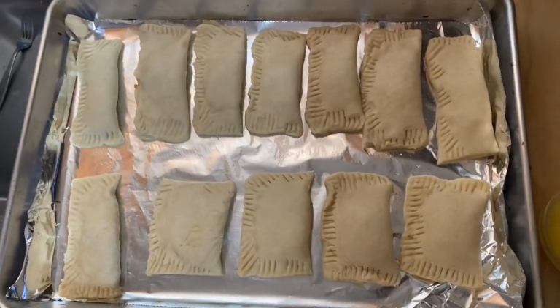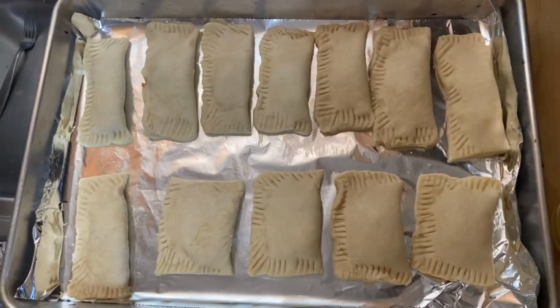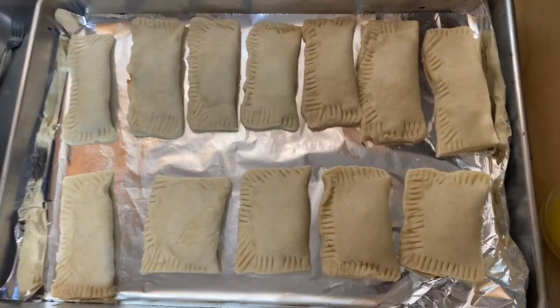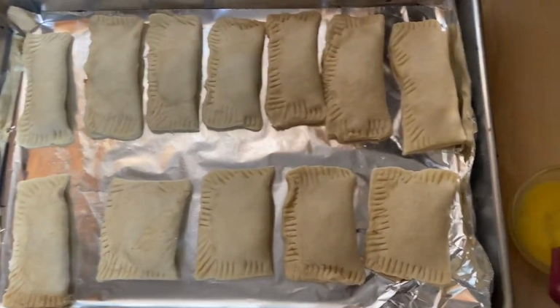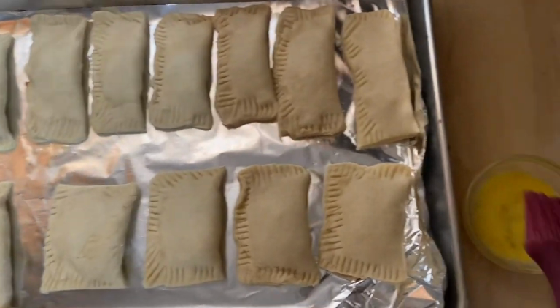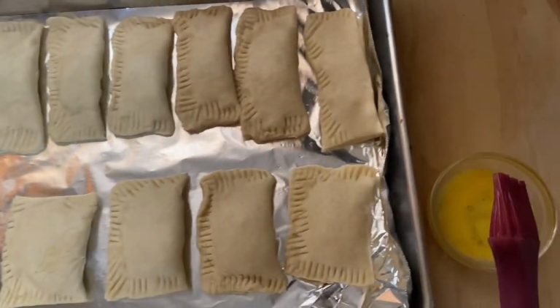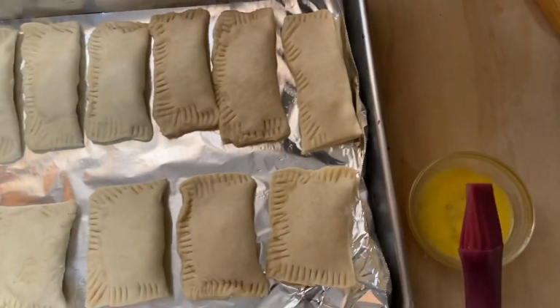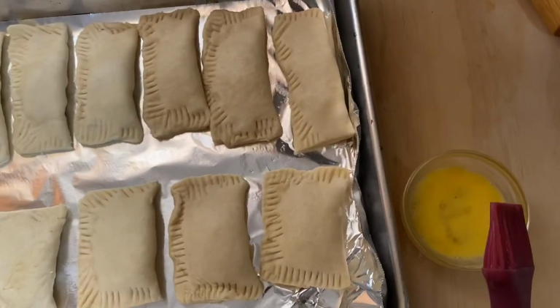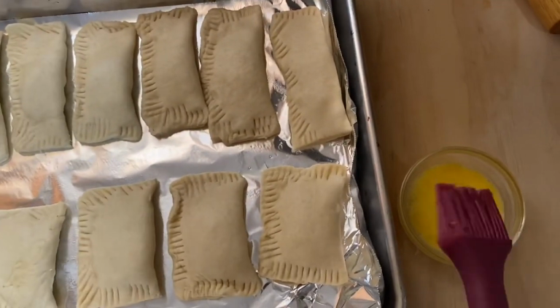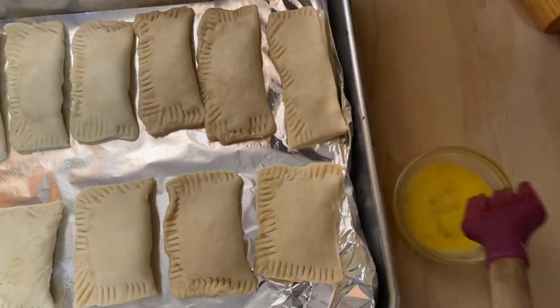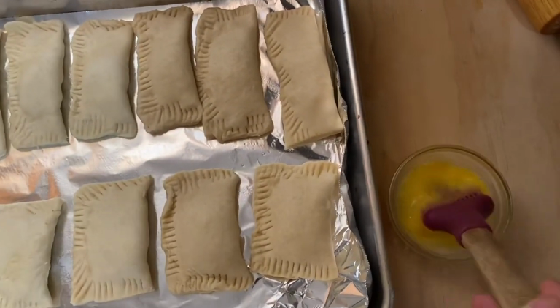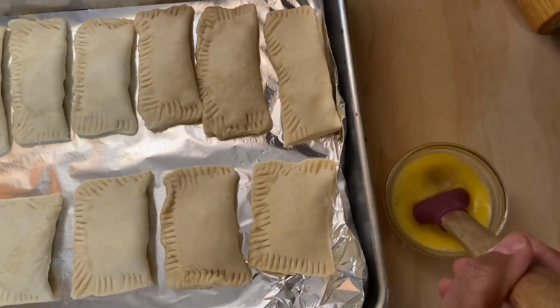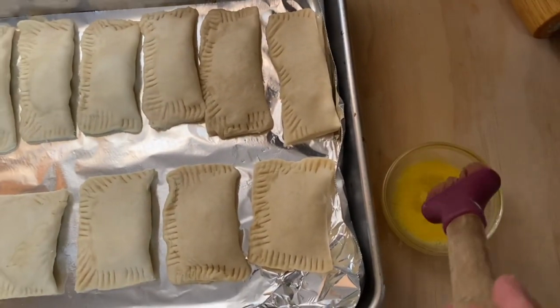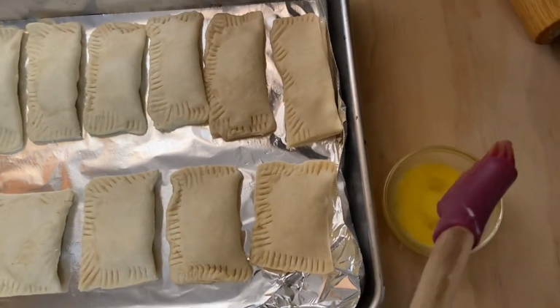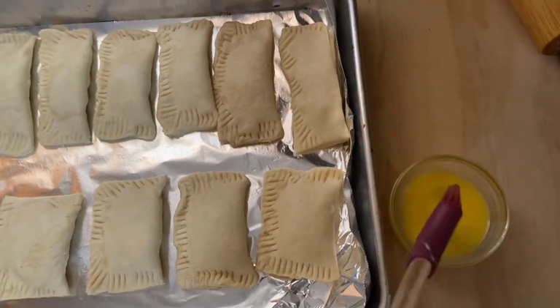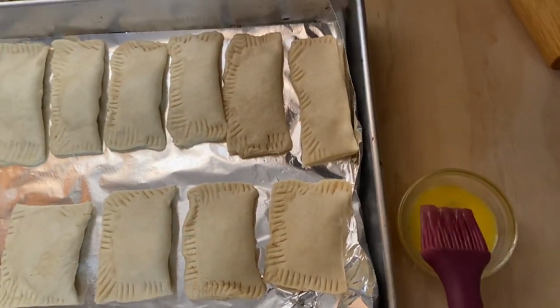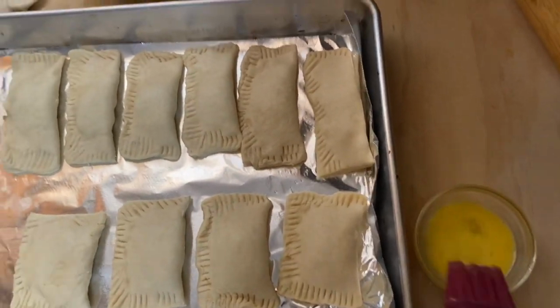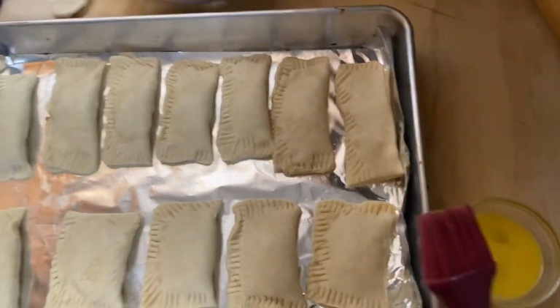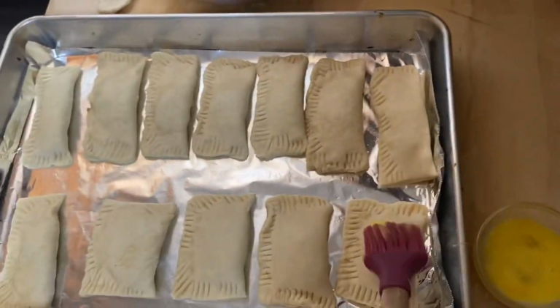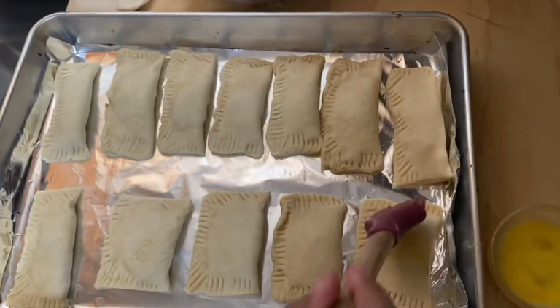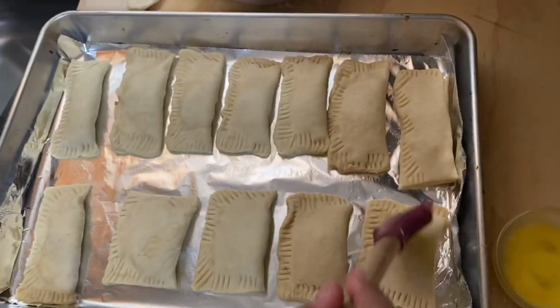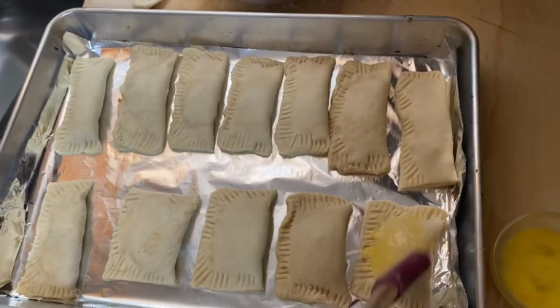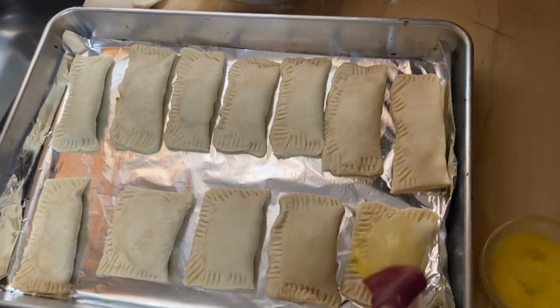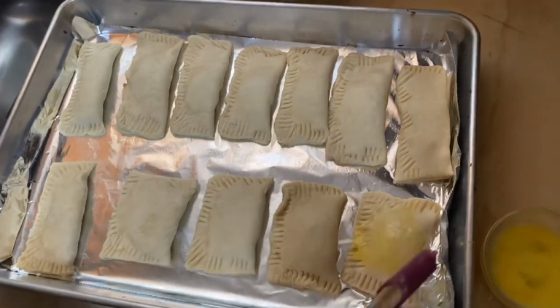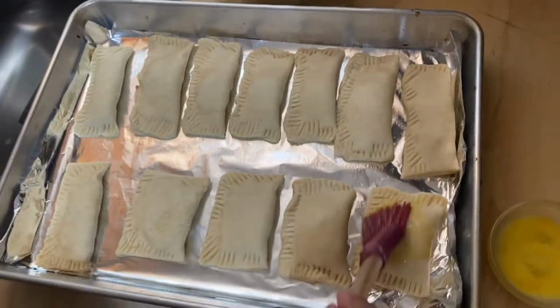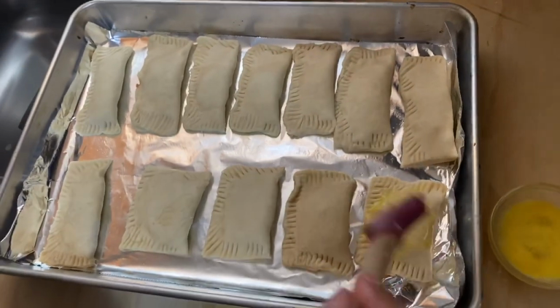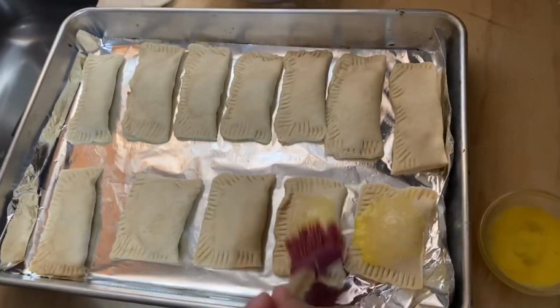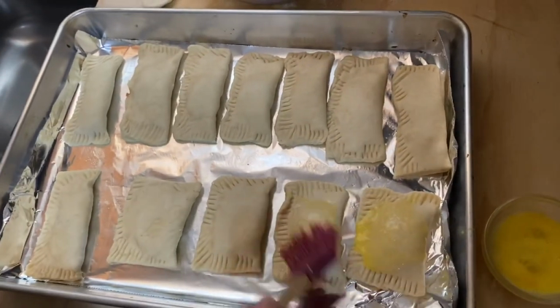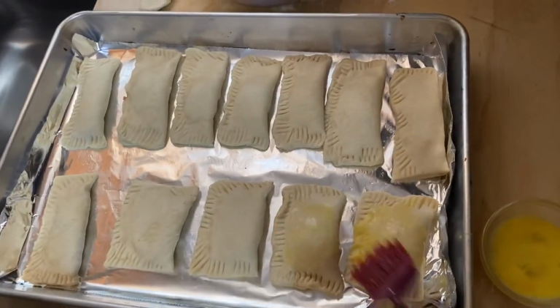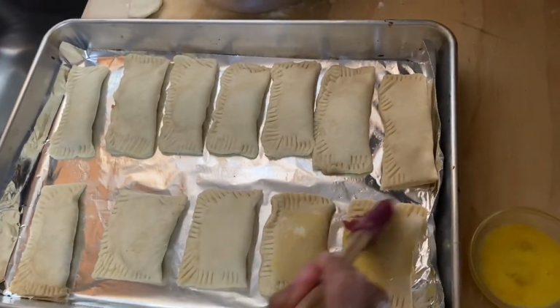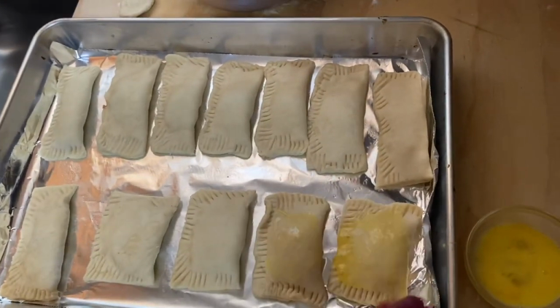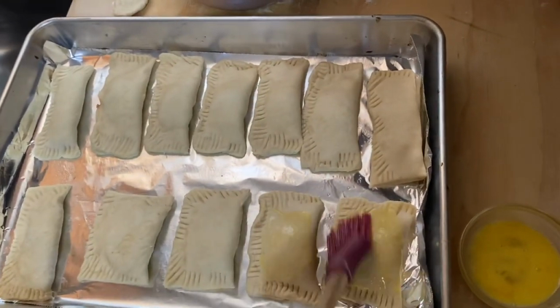After that, I put them in the baking sheet and coat them with an egg wash.